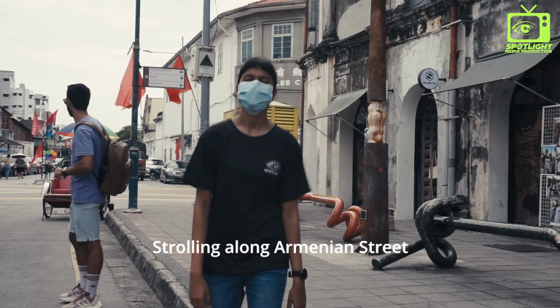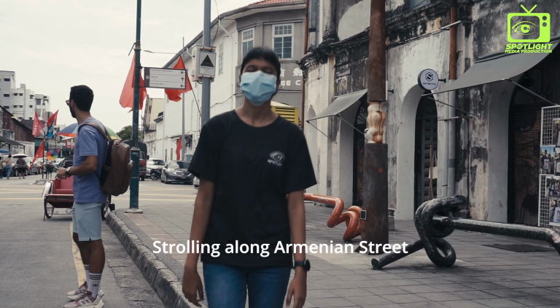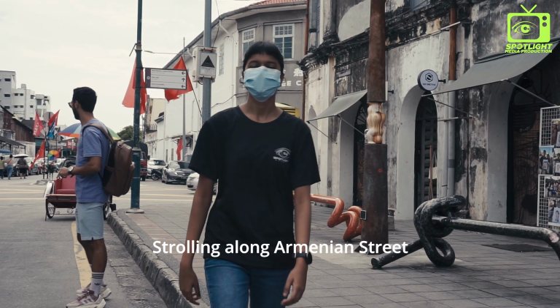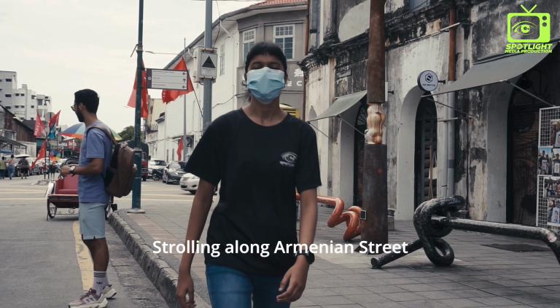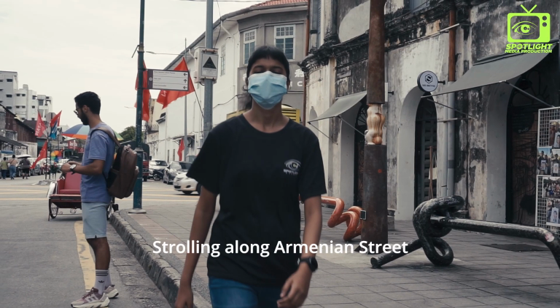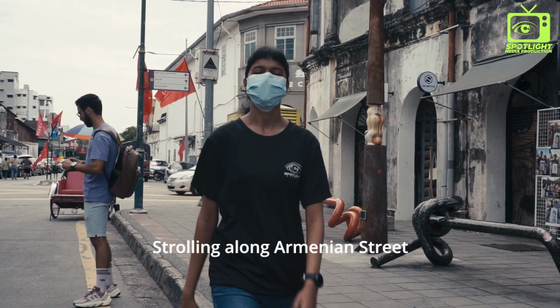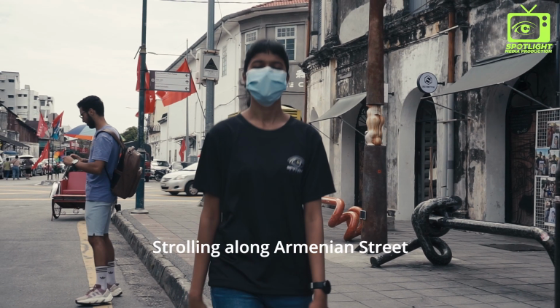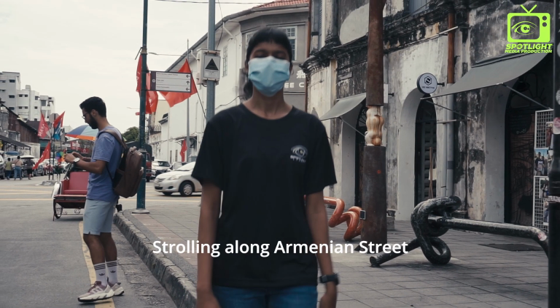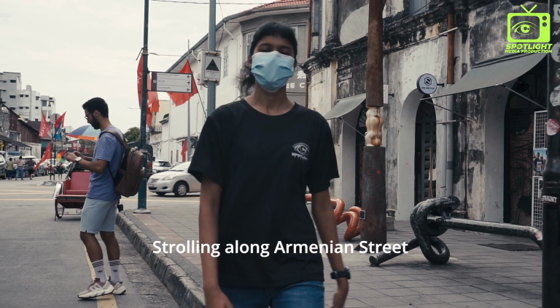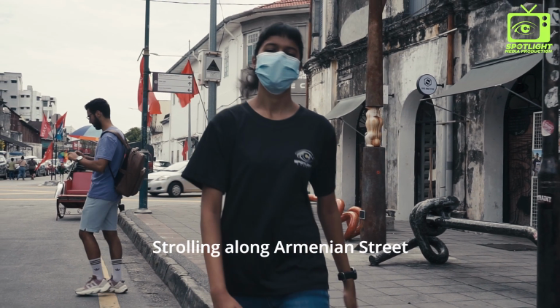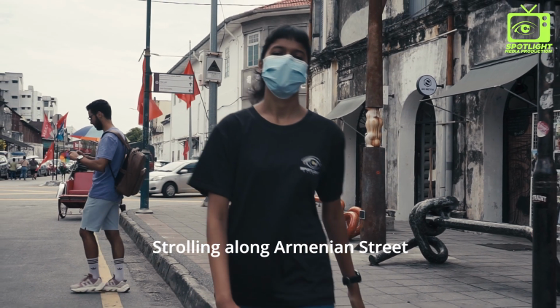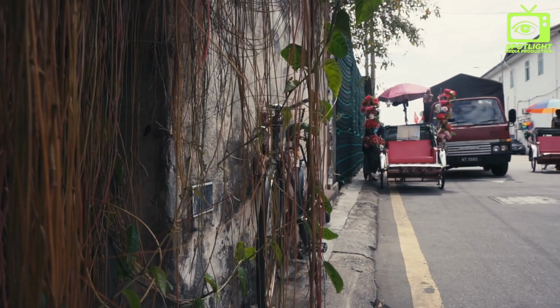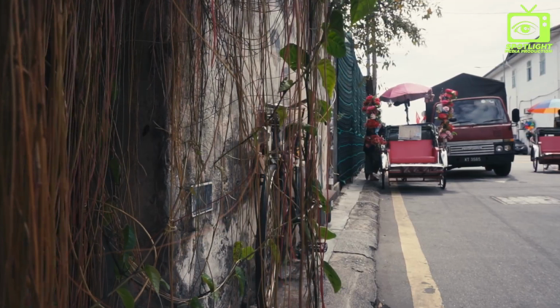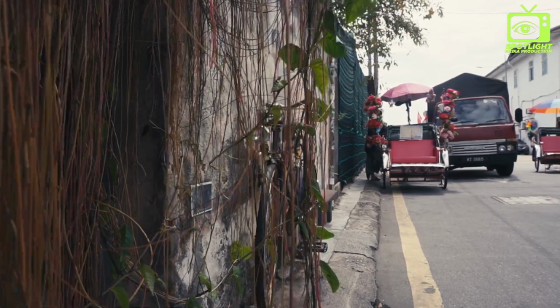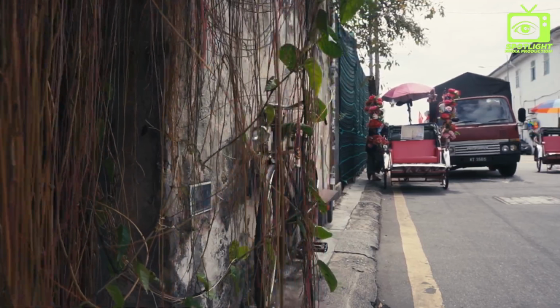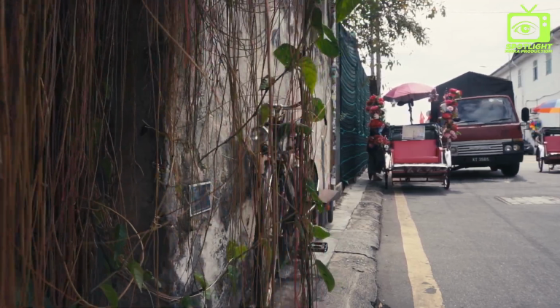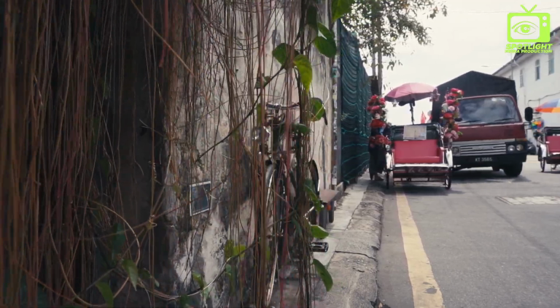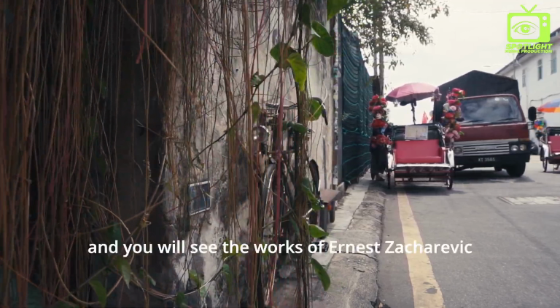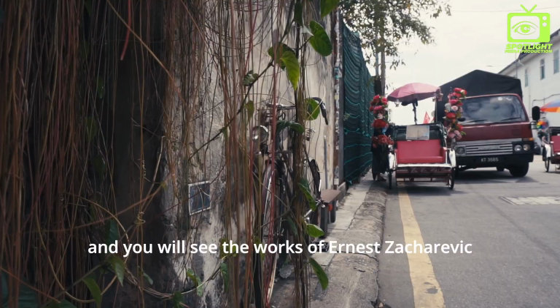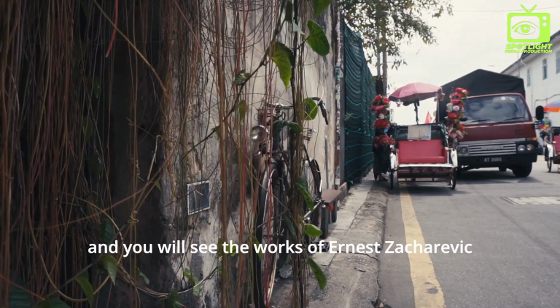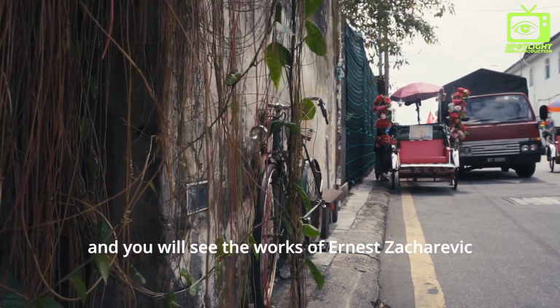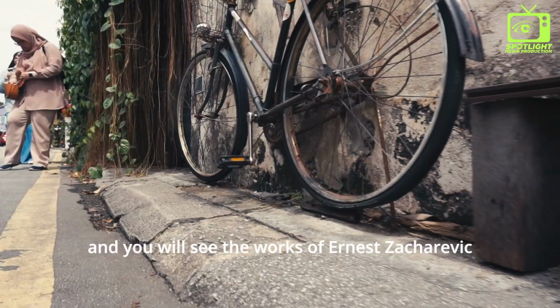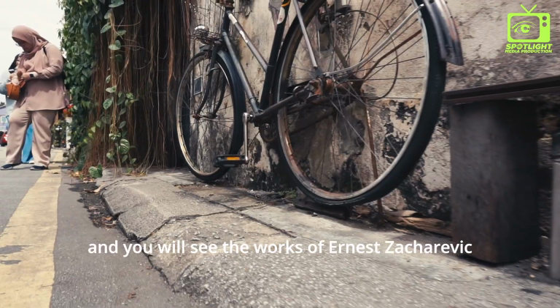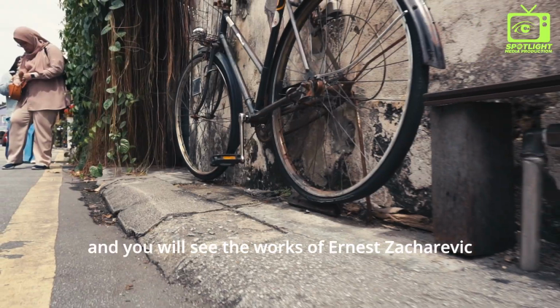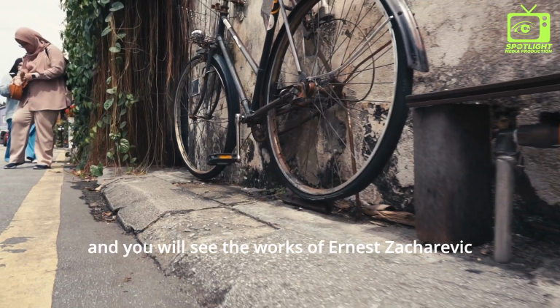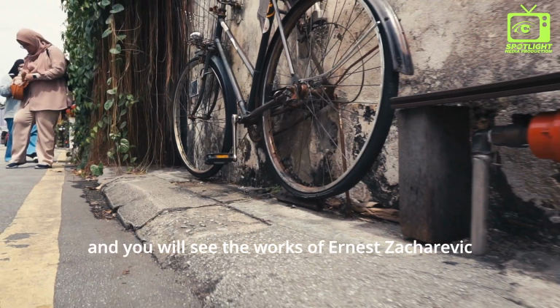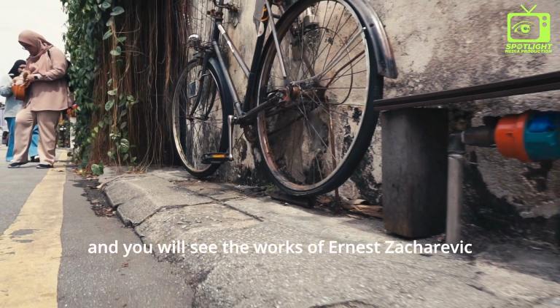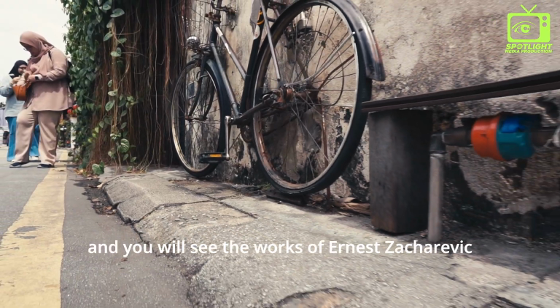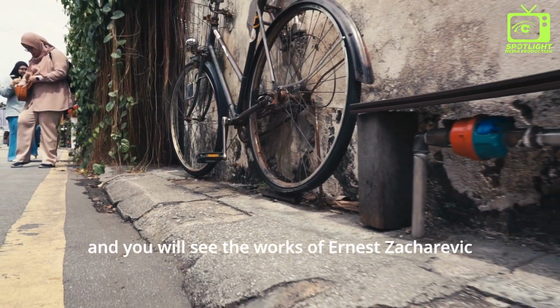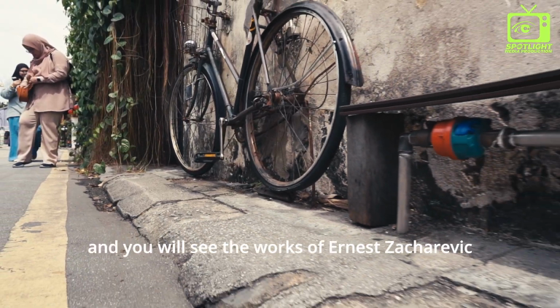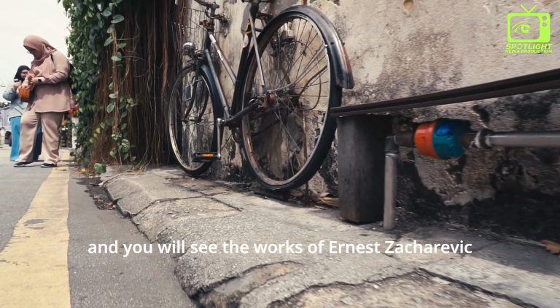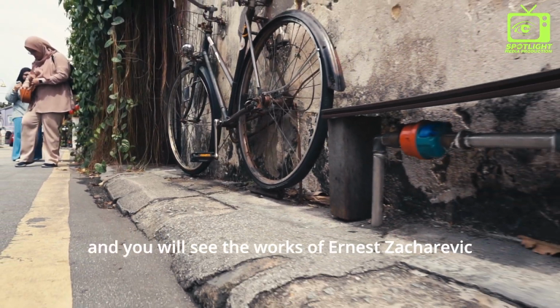Strolling along Armenian Street, you will see the work of Ernest Zakrivi.